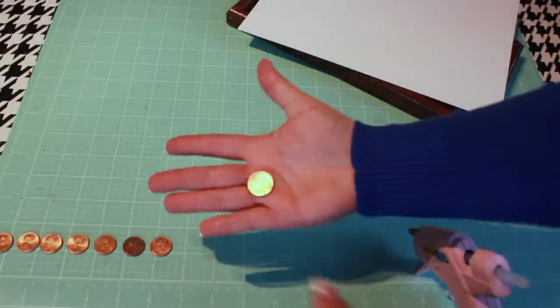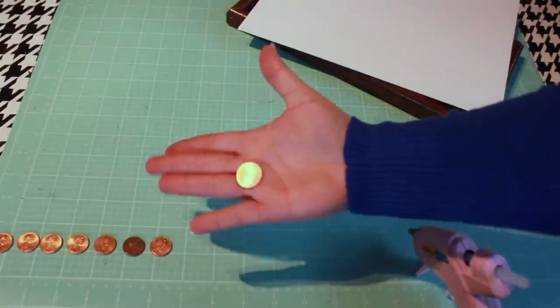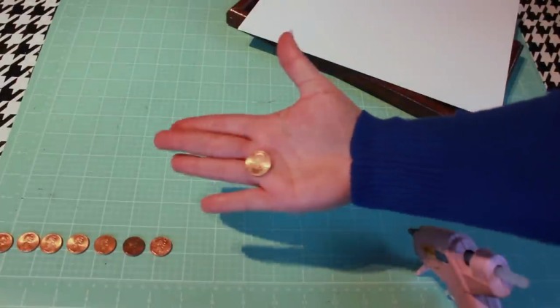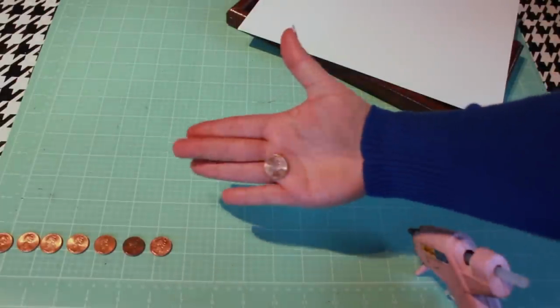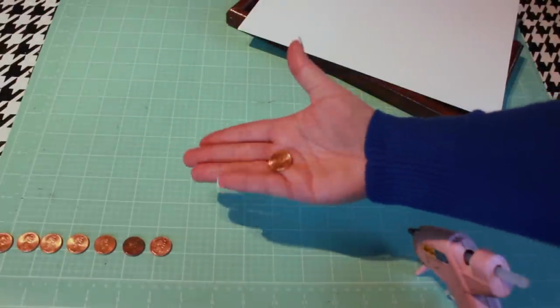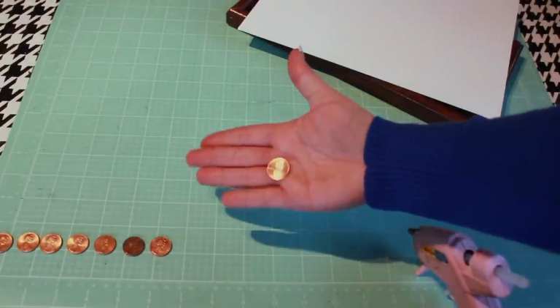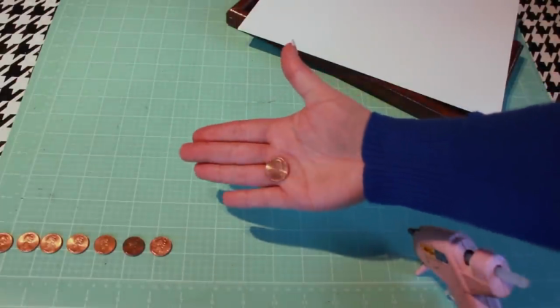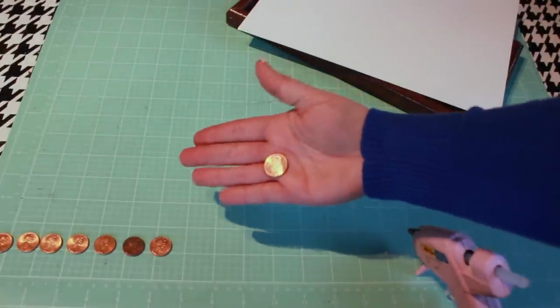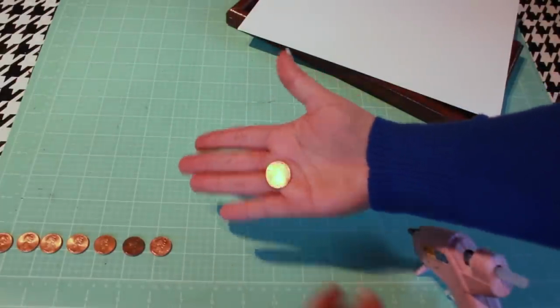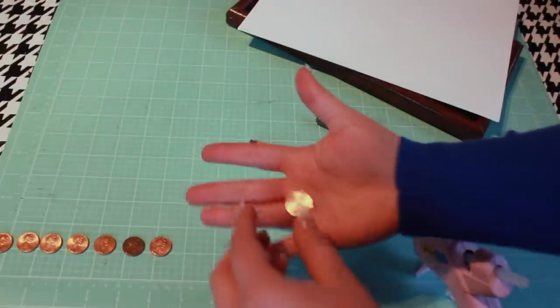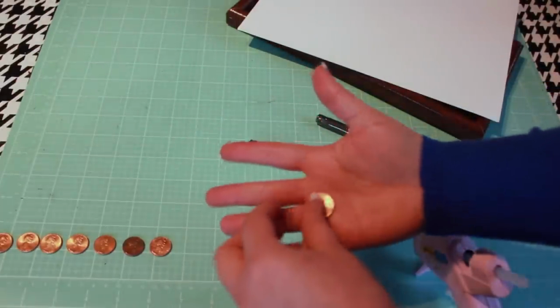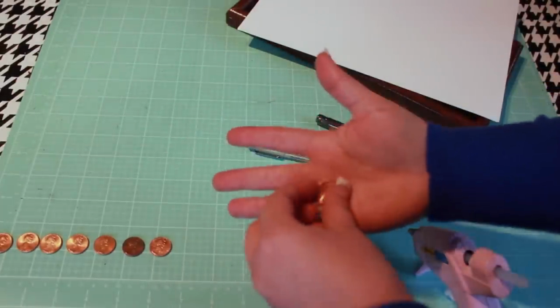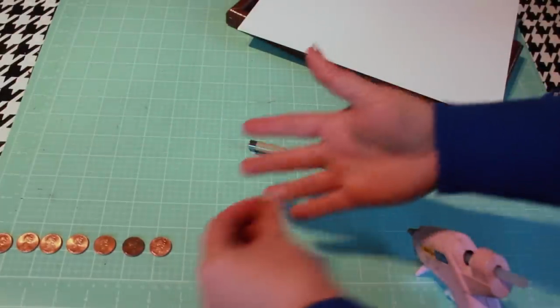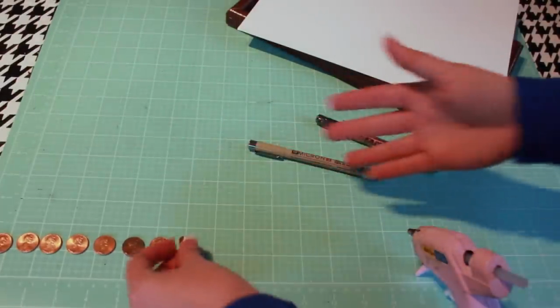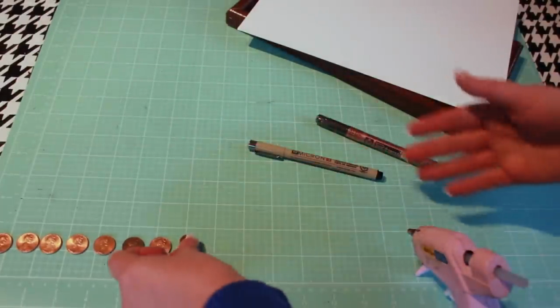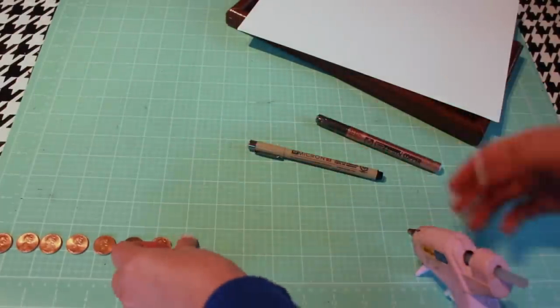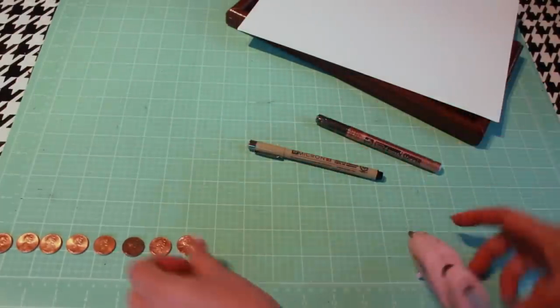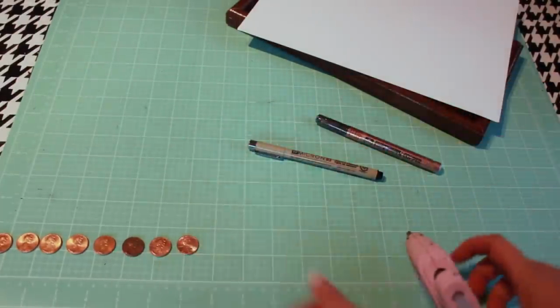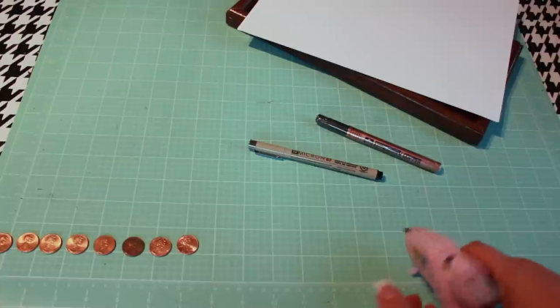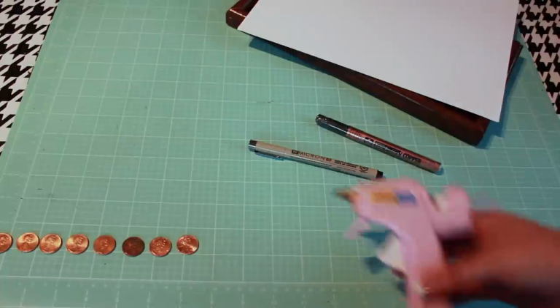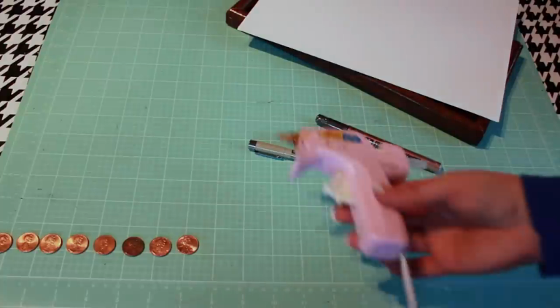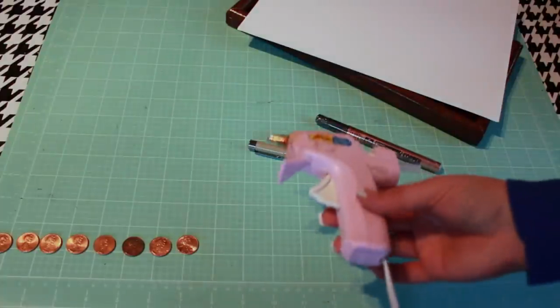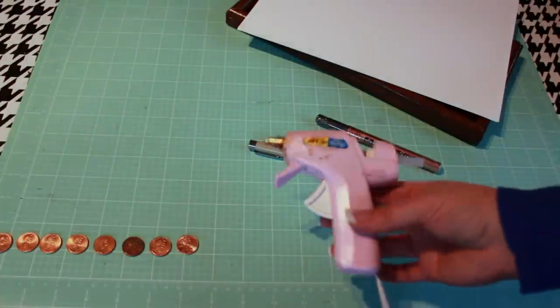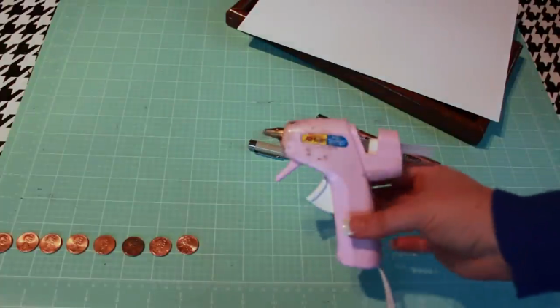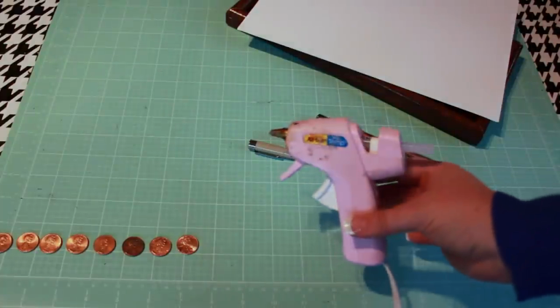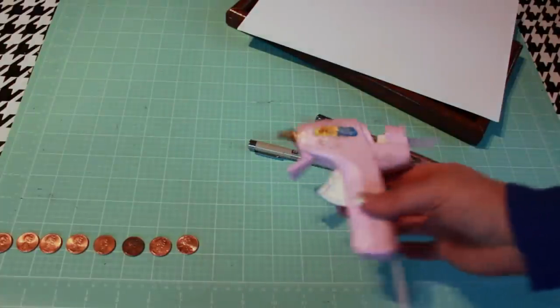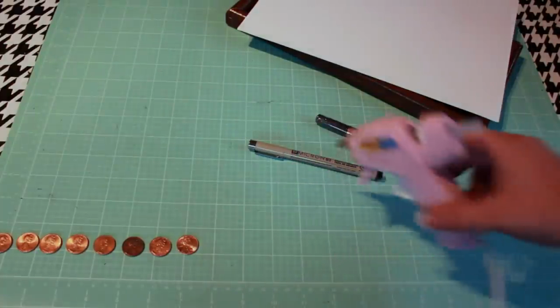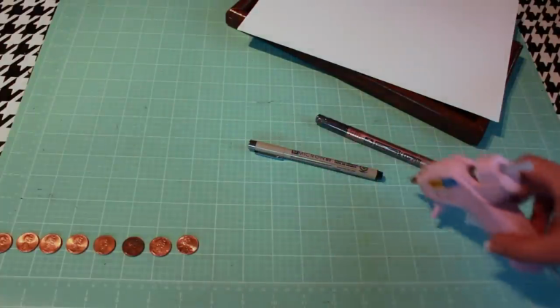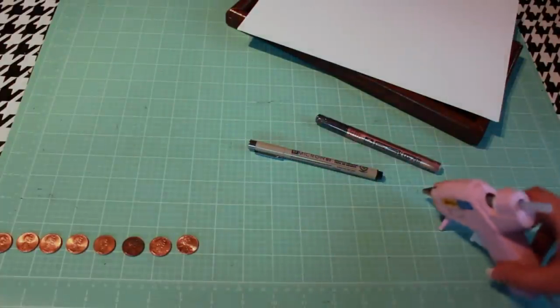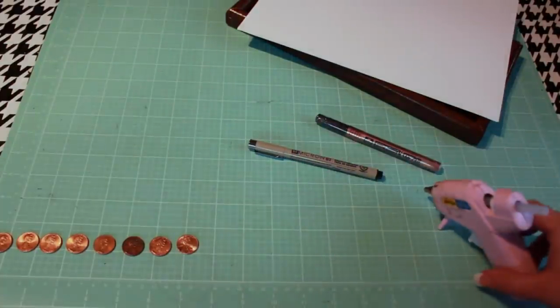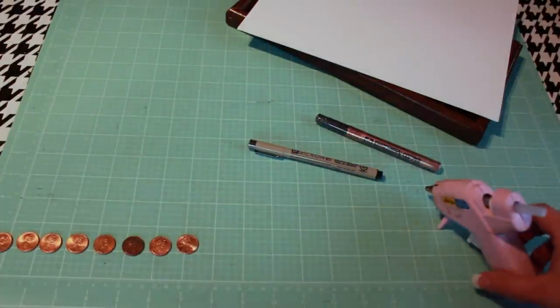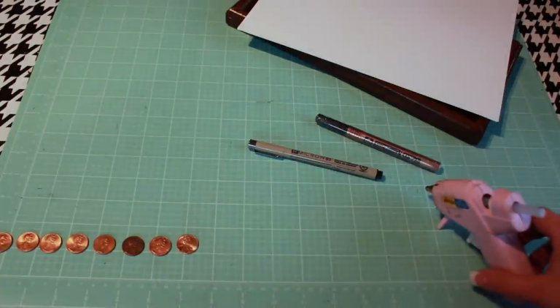You'll also need several pennies from years that are significant to you, a hot glue gun, and a pencil and ruler.